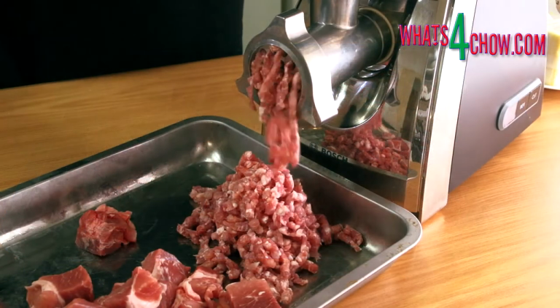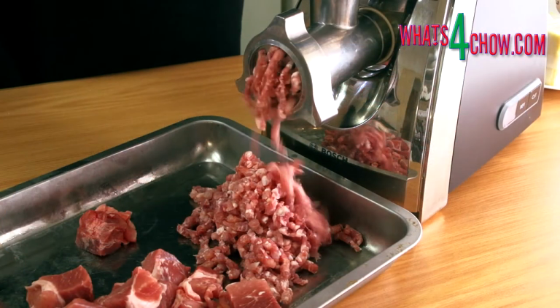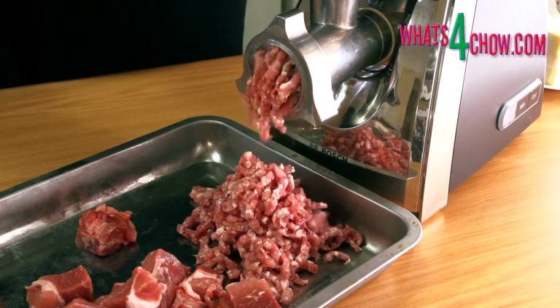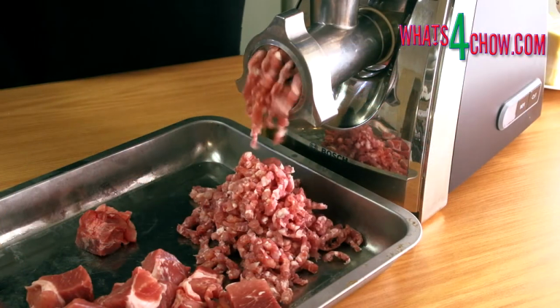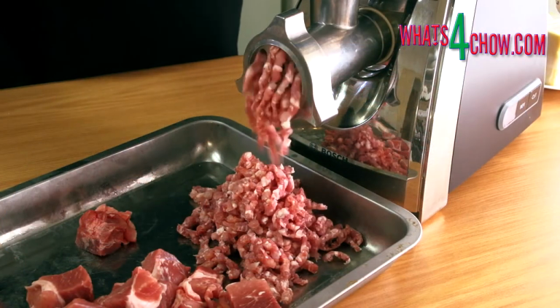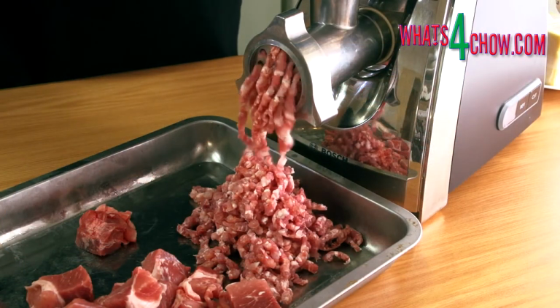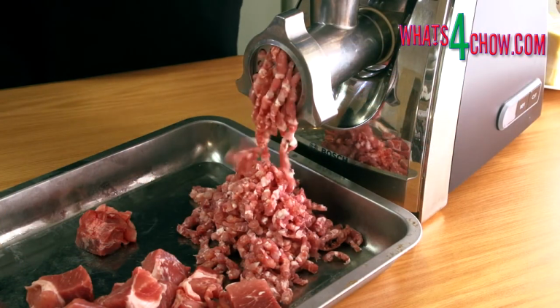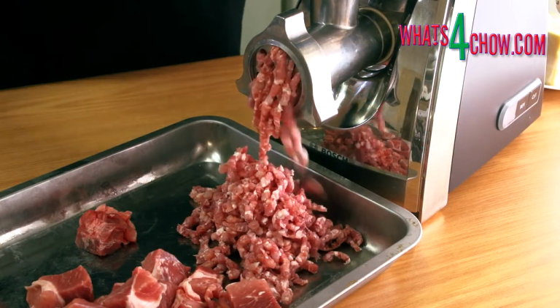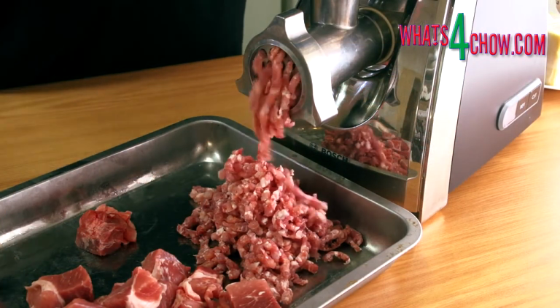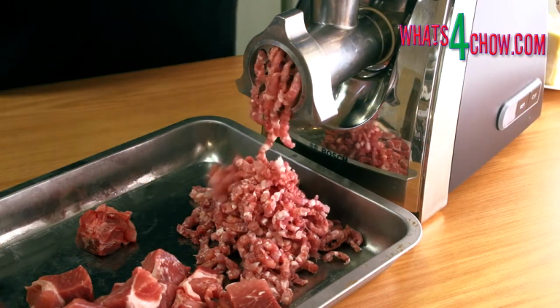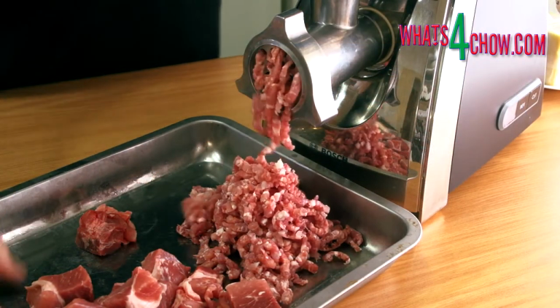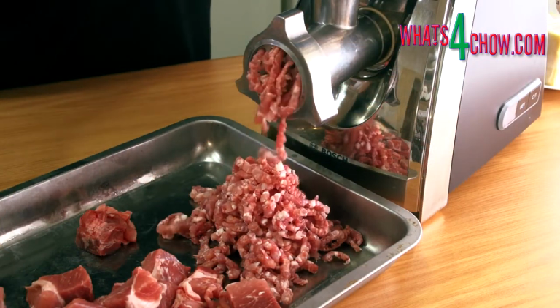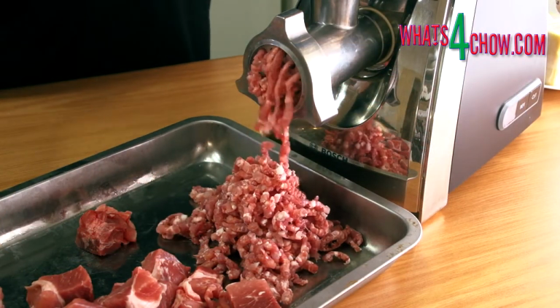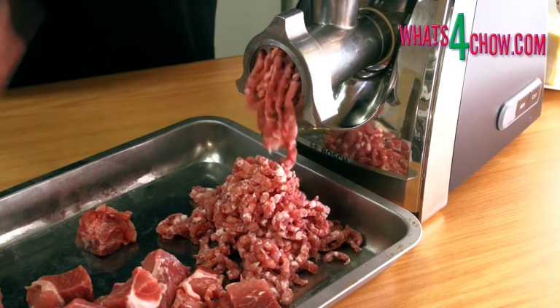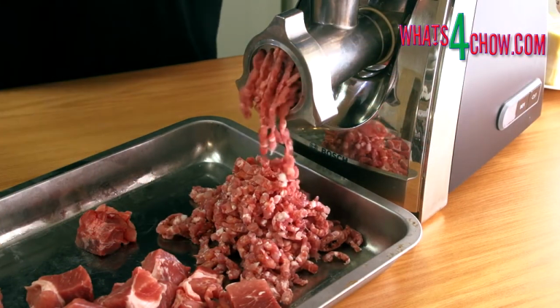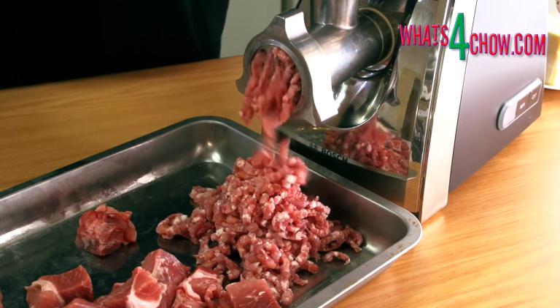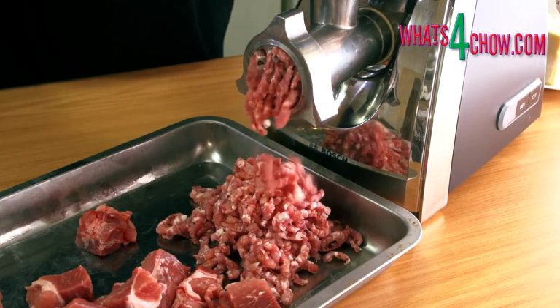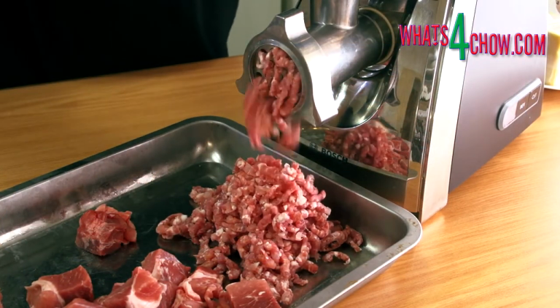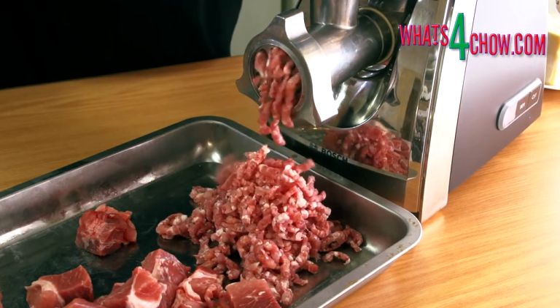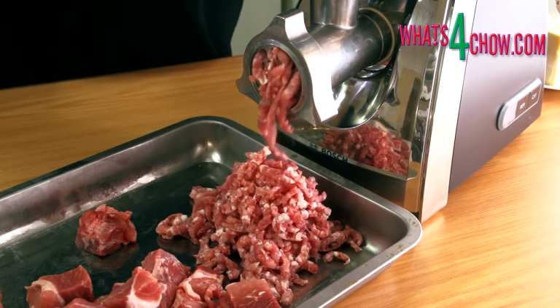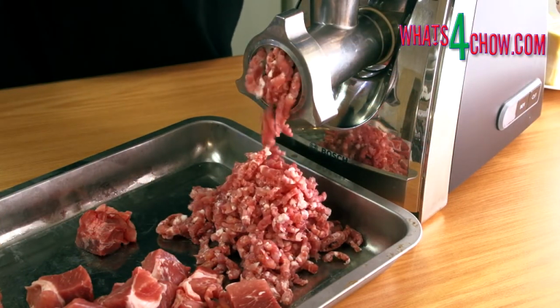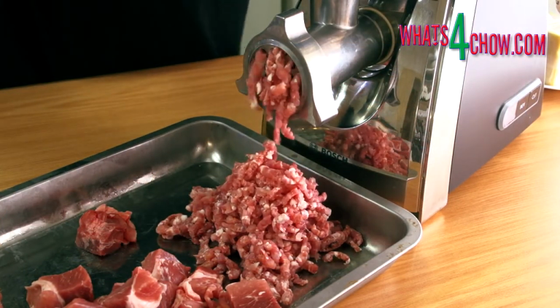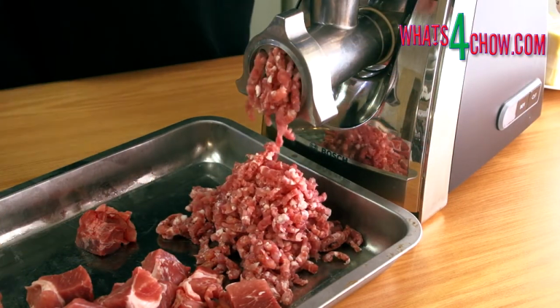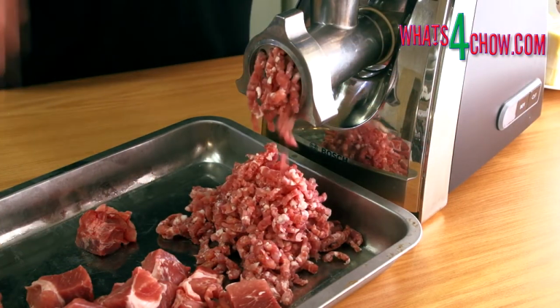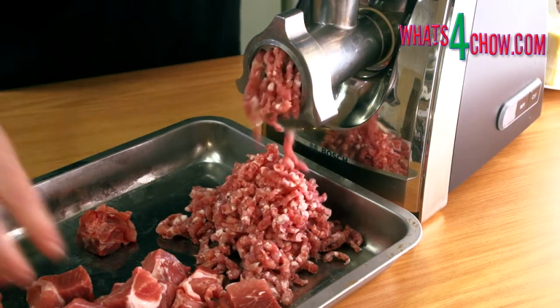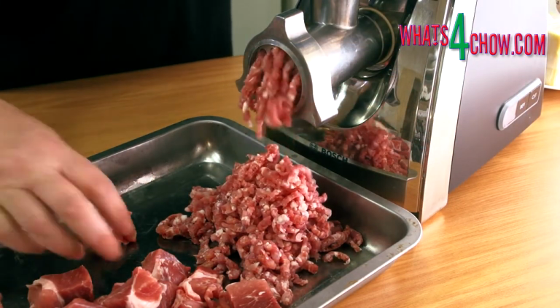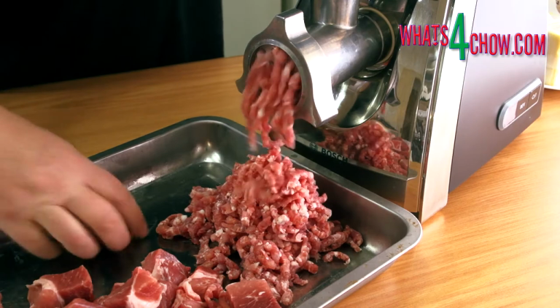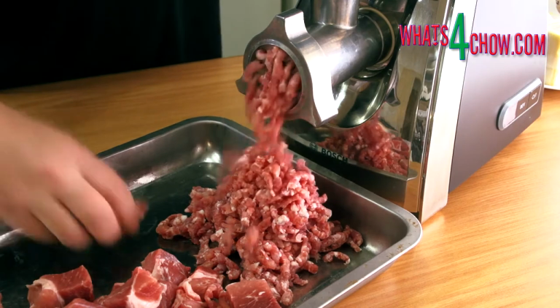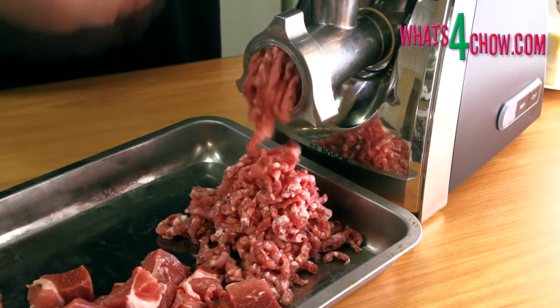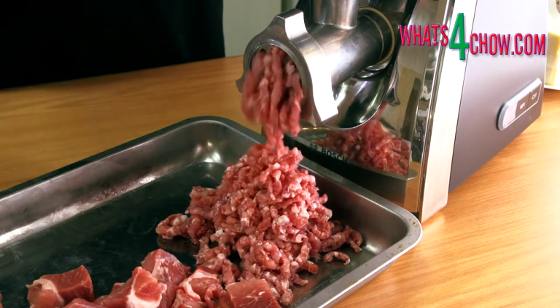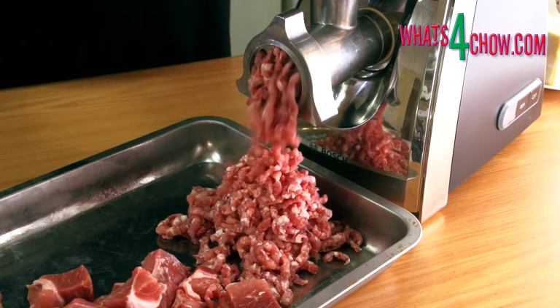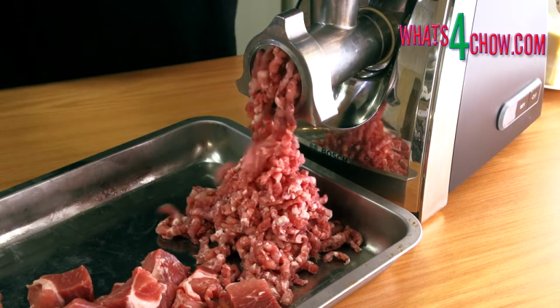Once the meat is almost frozen, run it through your grinder using an 8 or 10 mm plate.